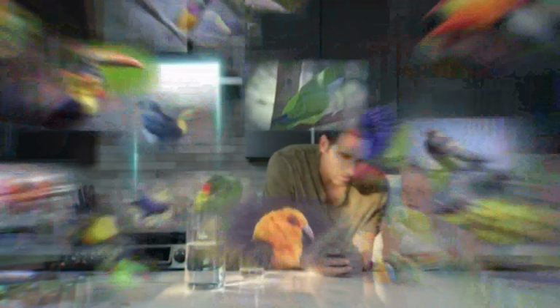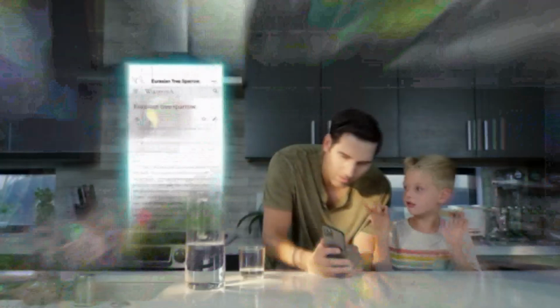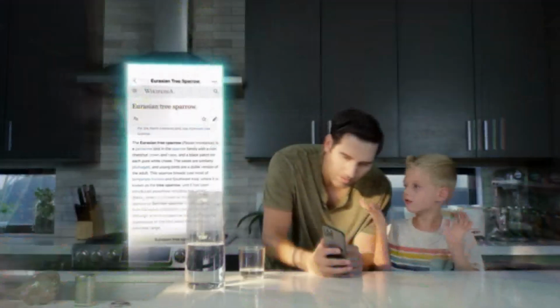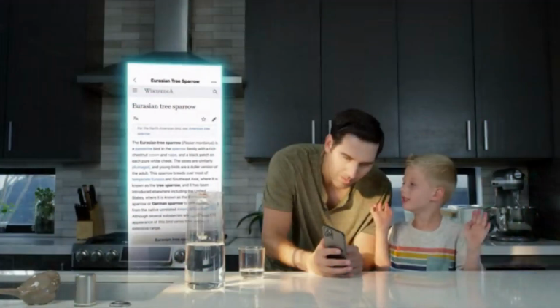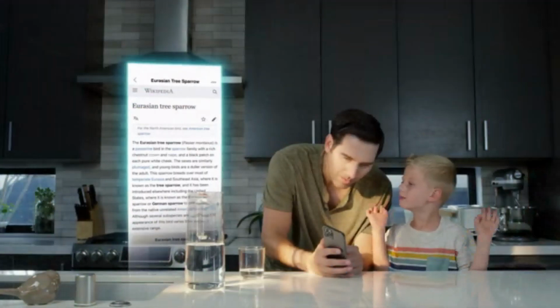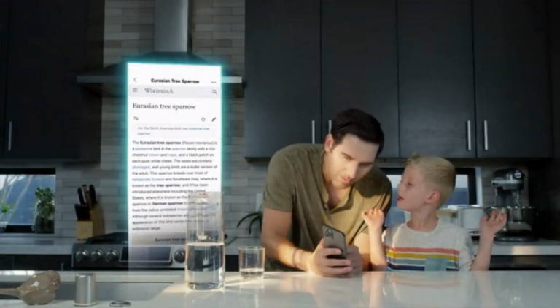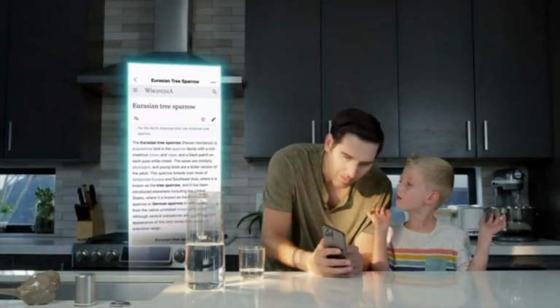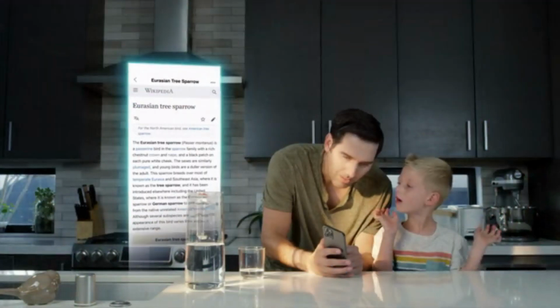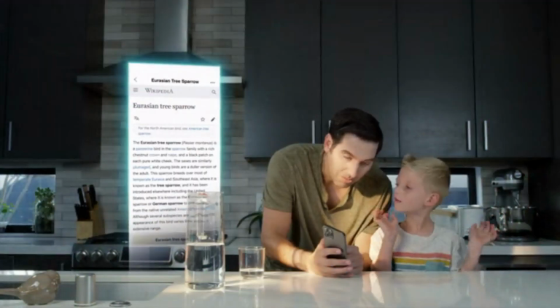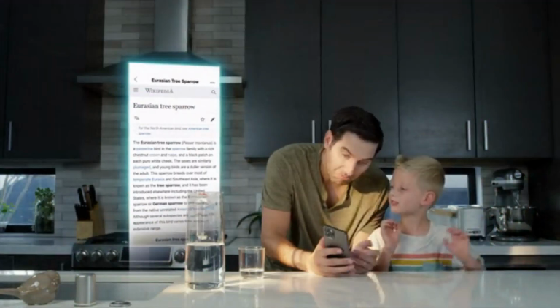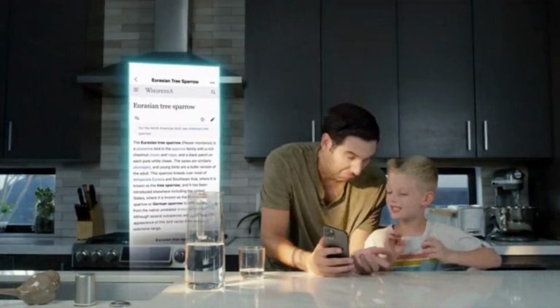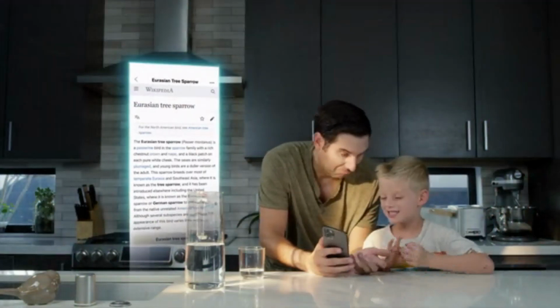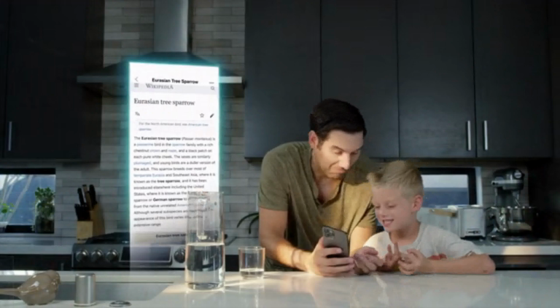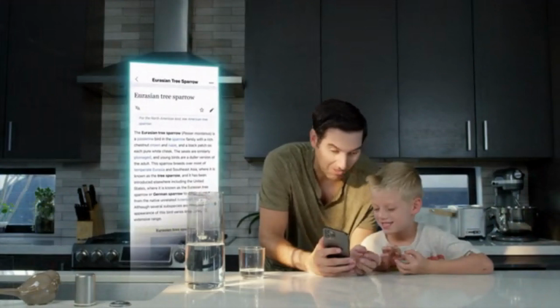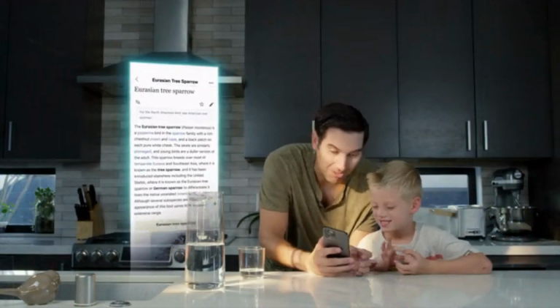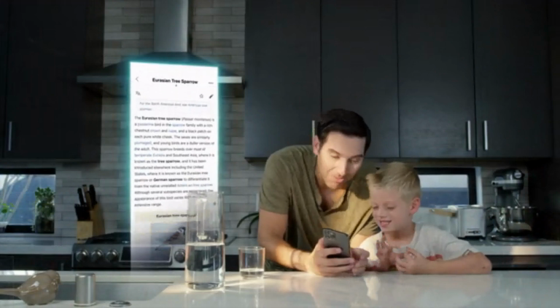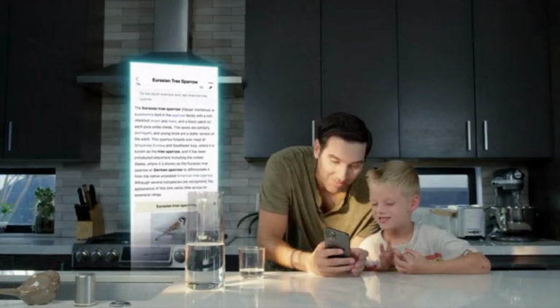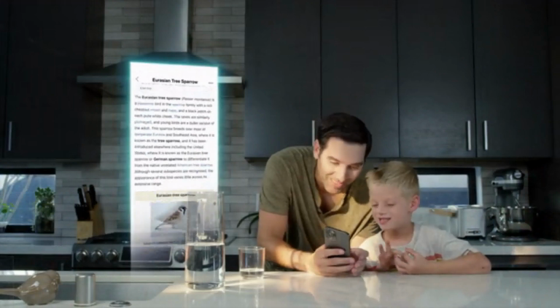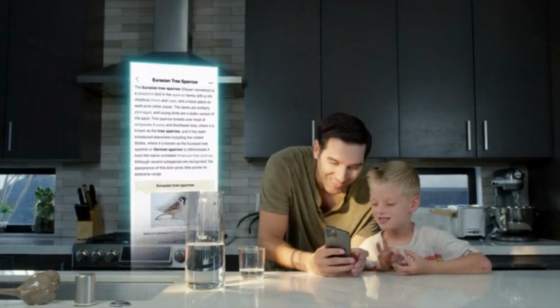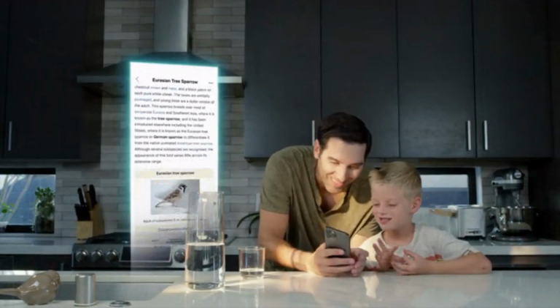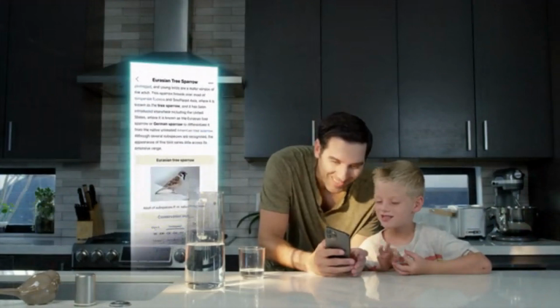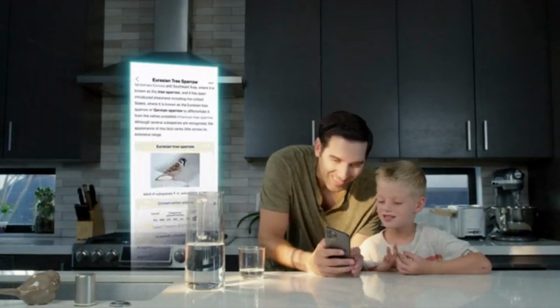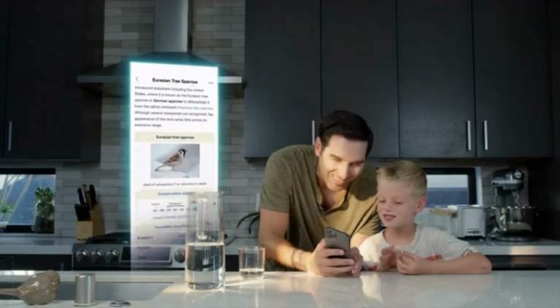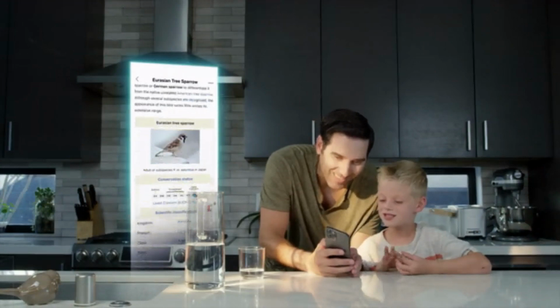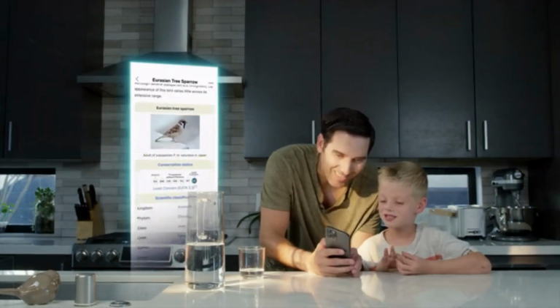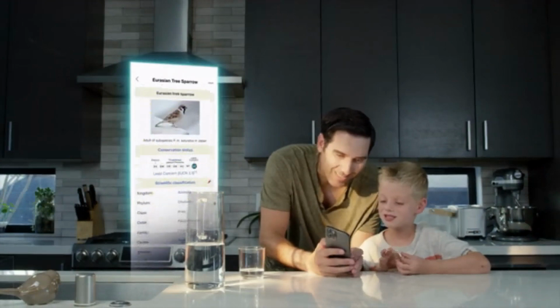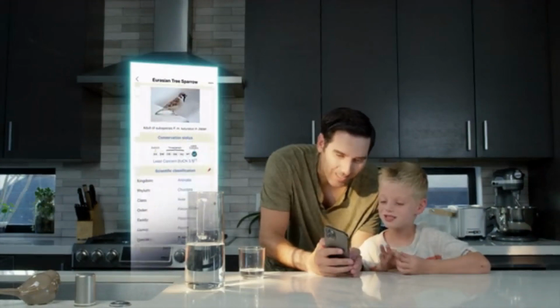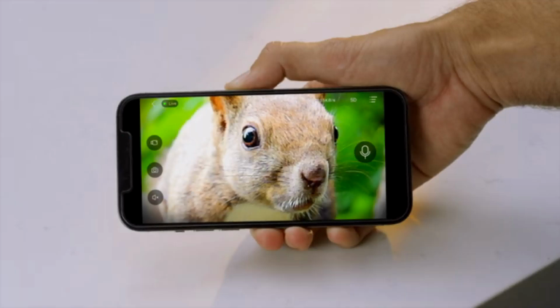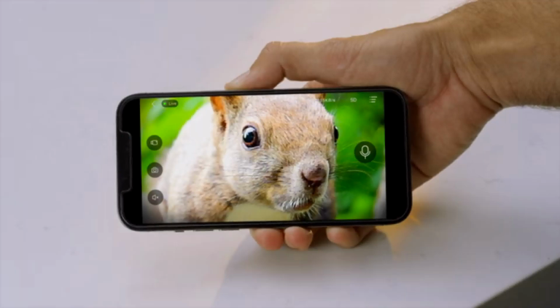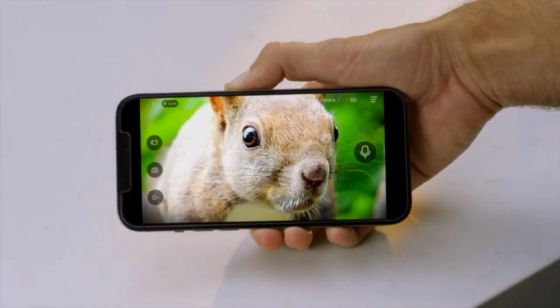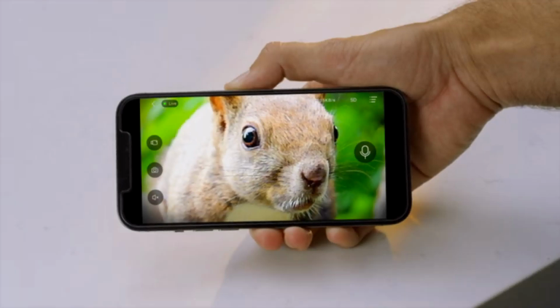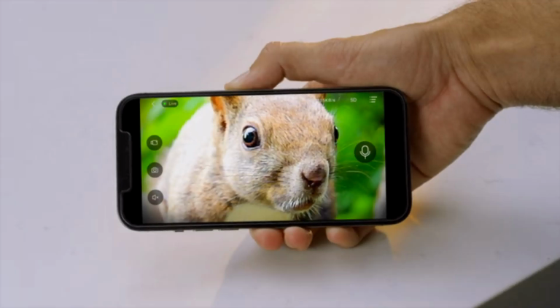Eurasian tree sparrow? Squirrel, go away!